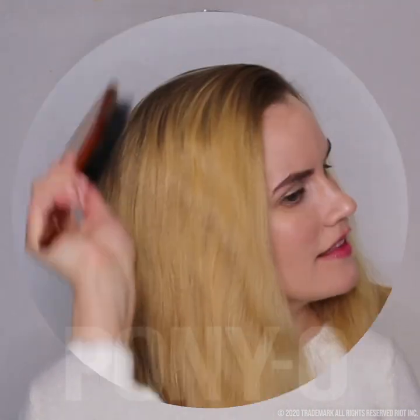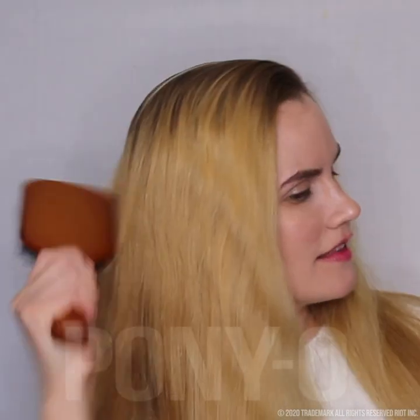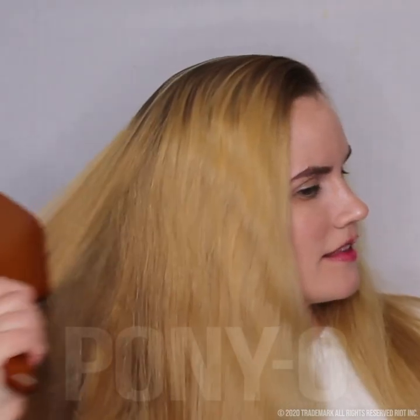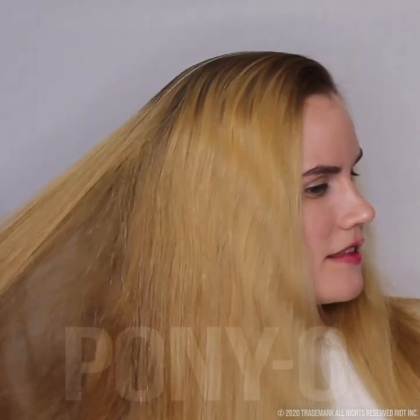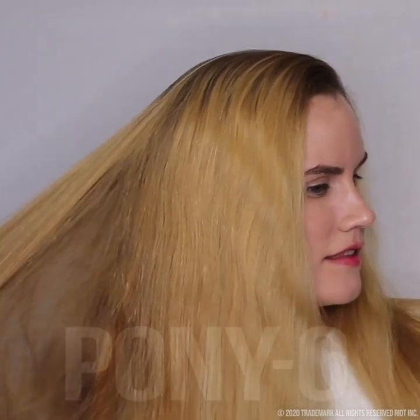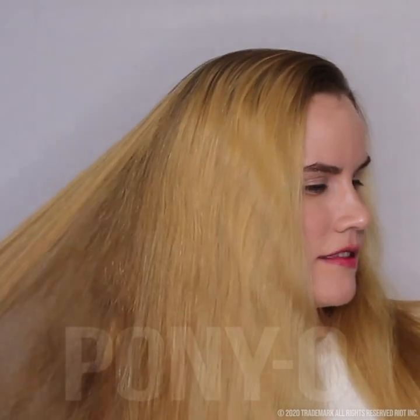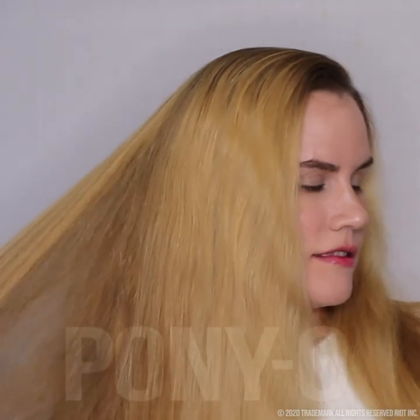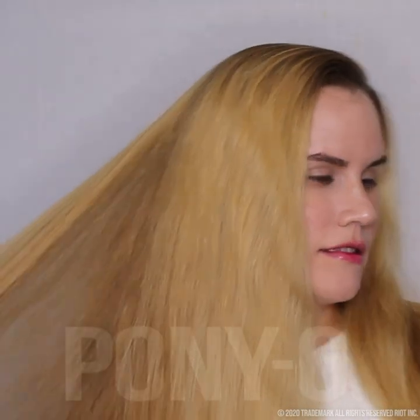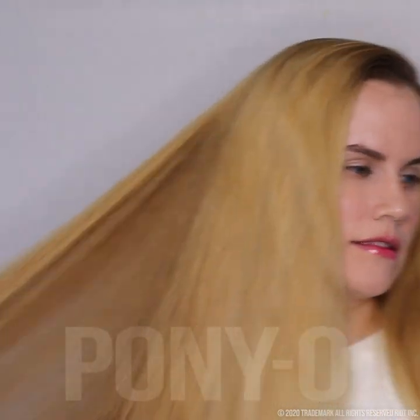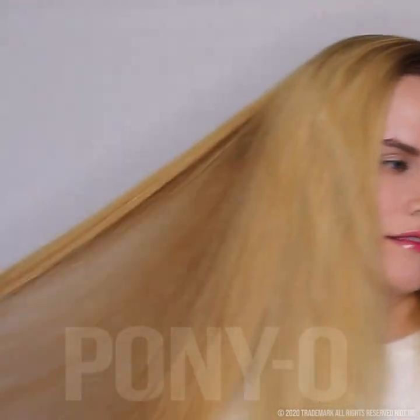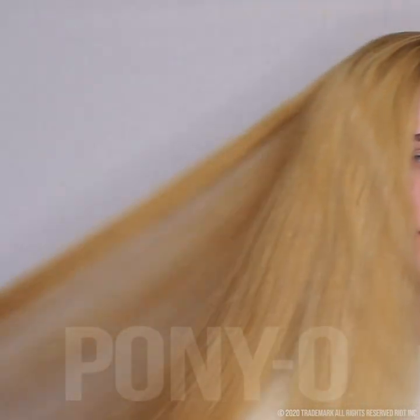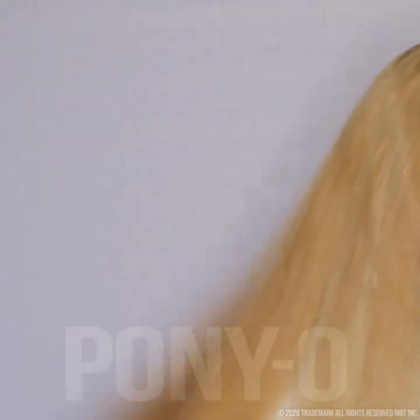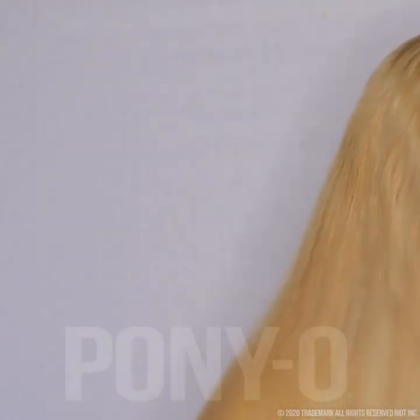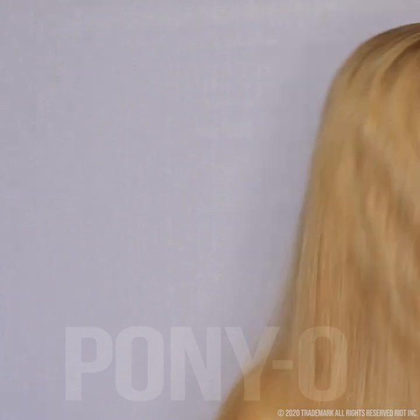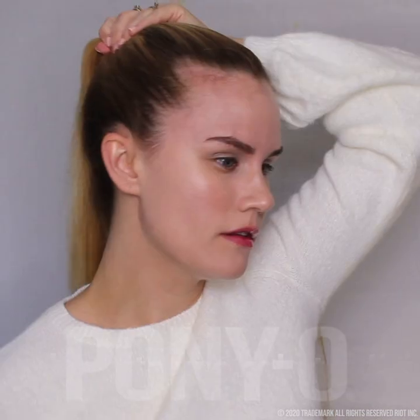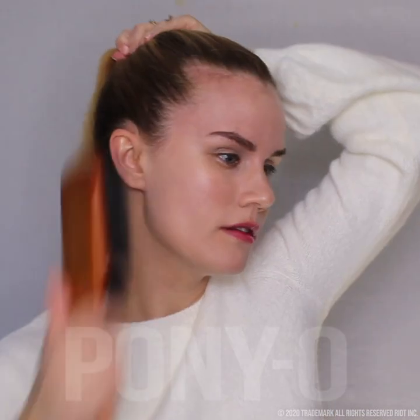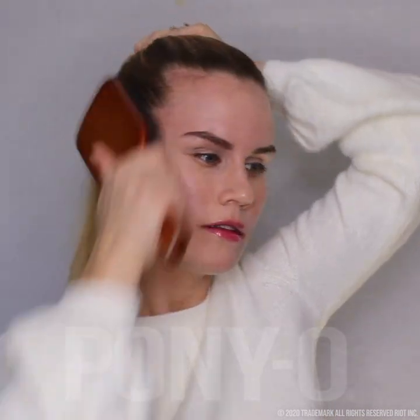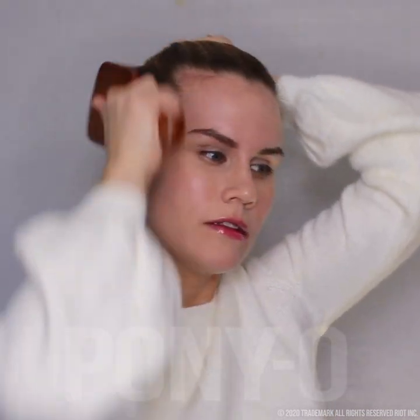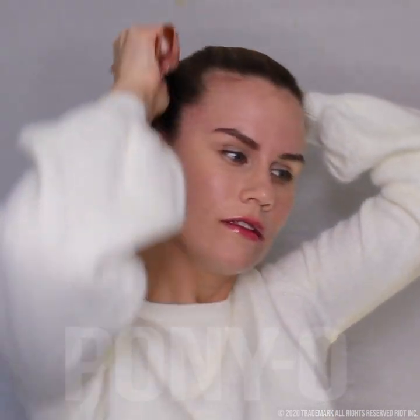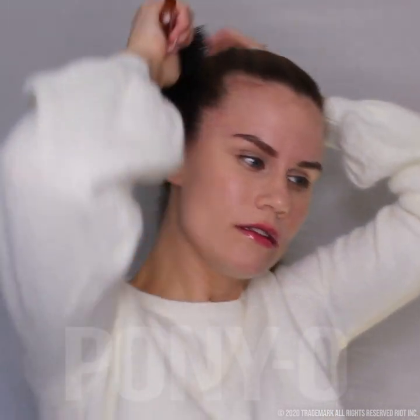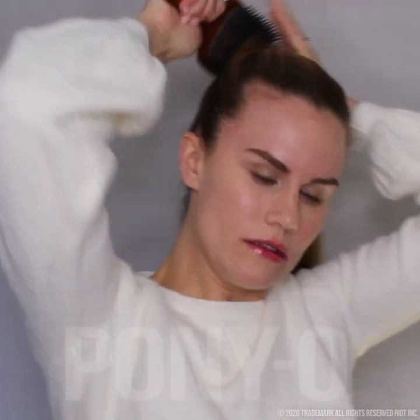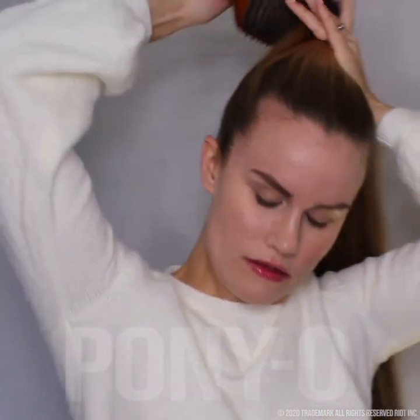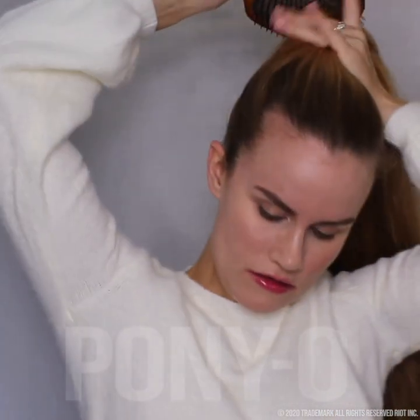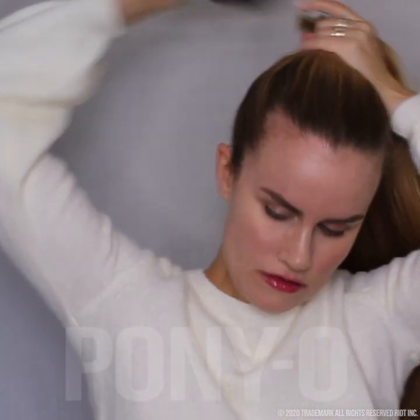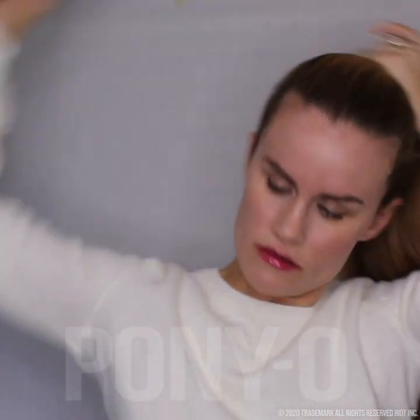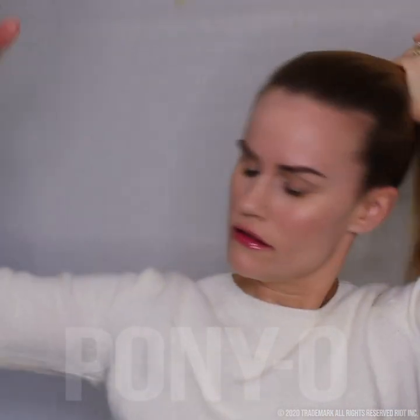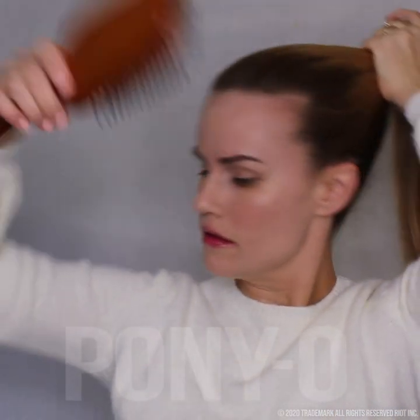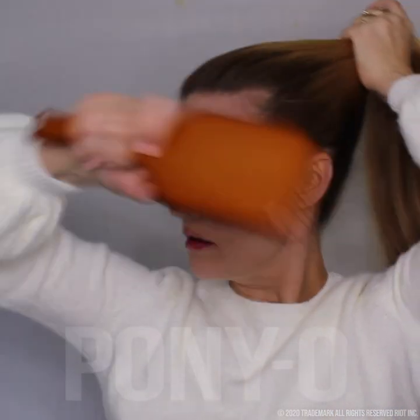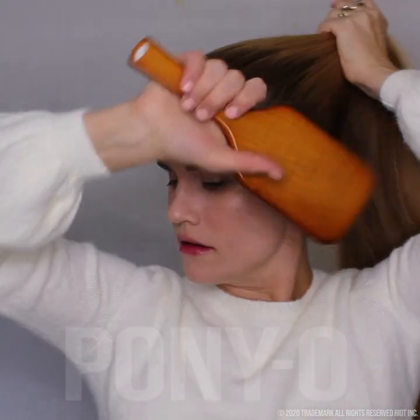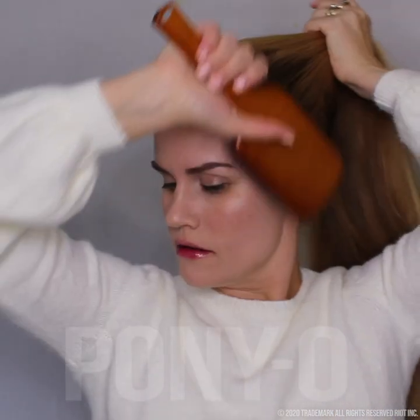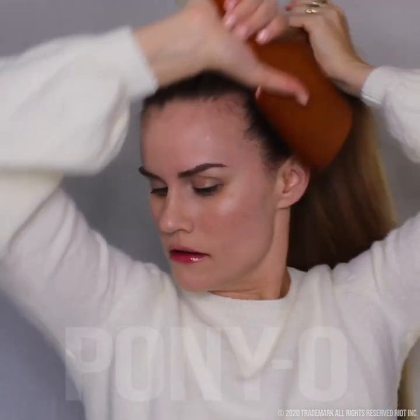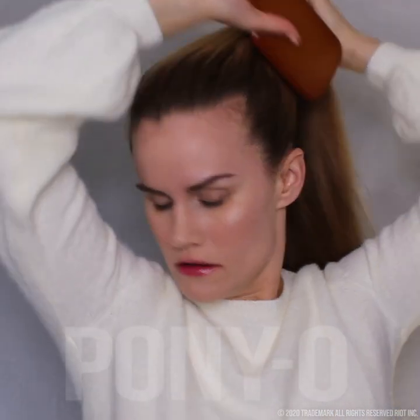First thing you're going to do is brush your hair completely smooth. Now gather it all up into a kind of mid to high ponytail.